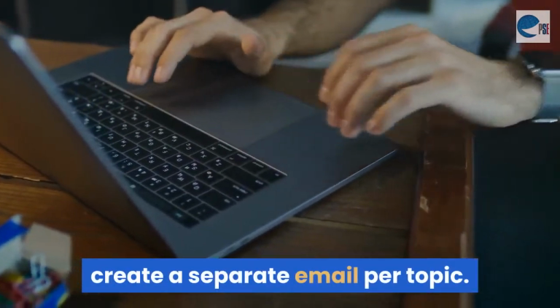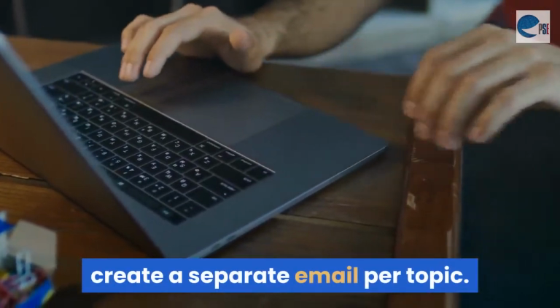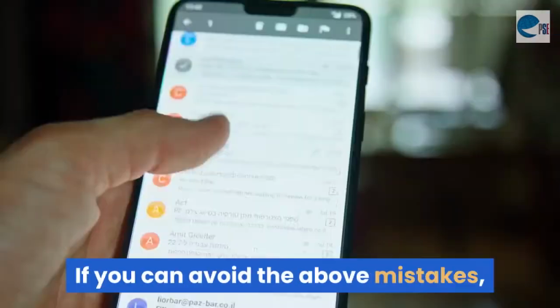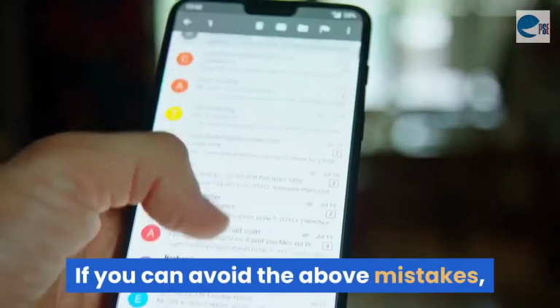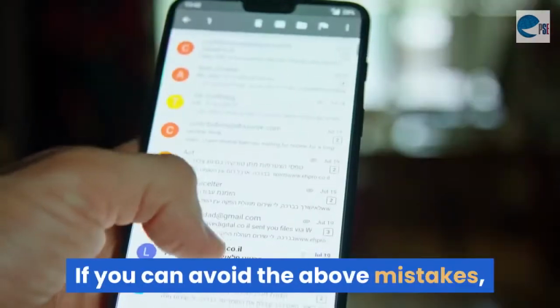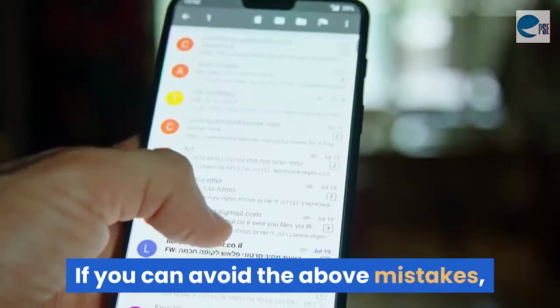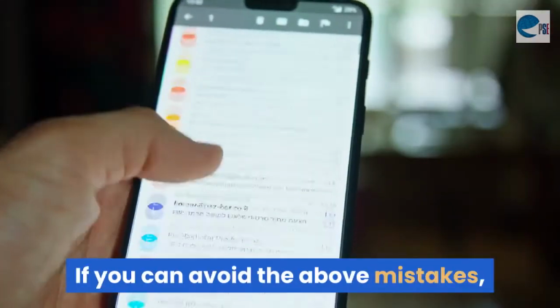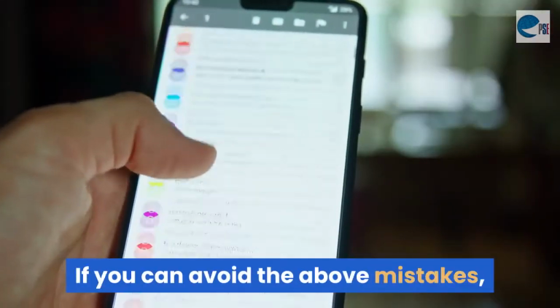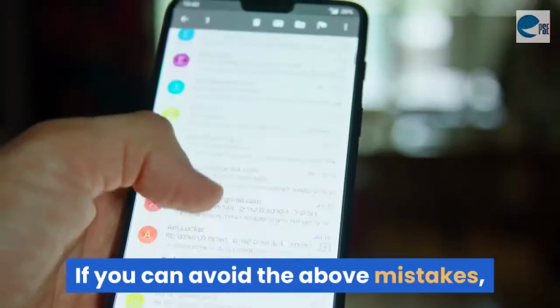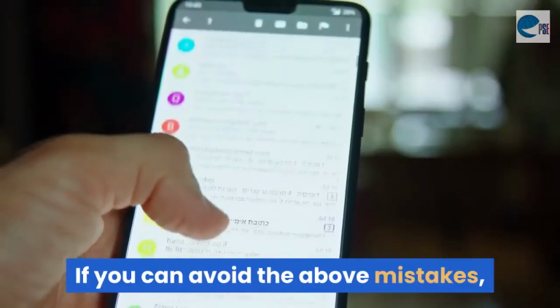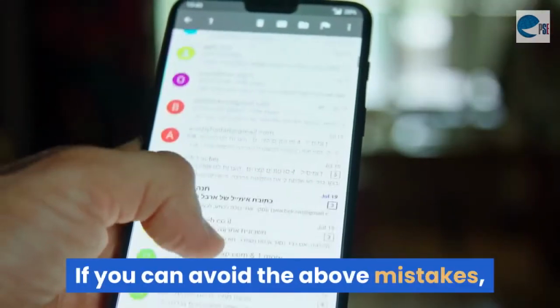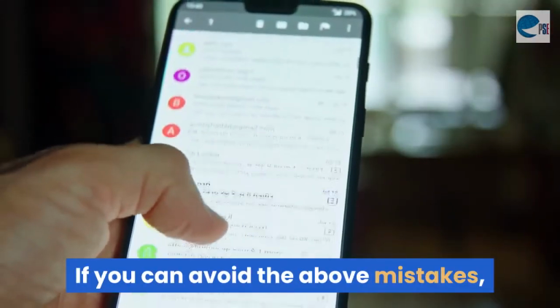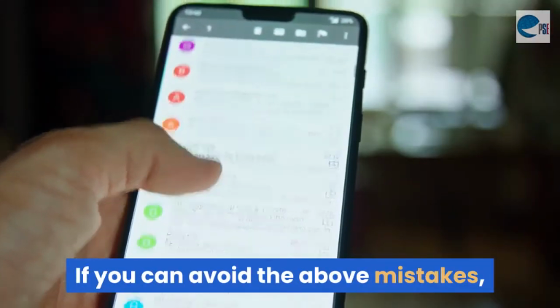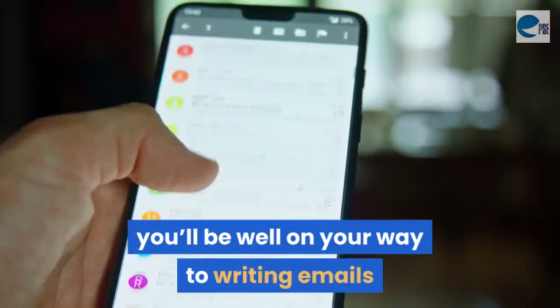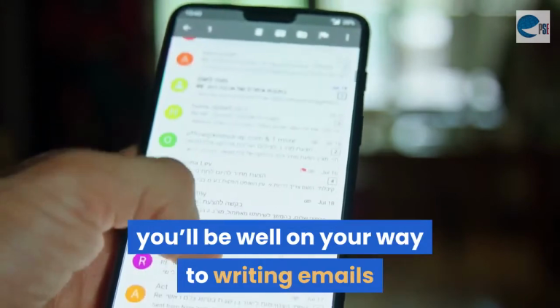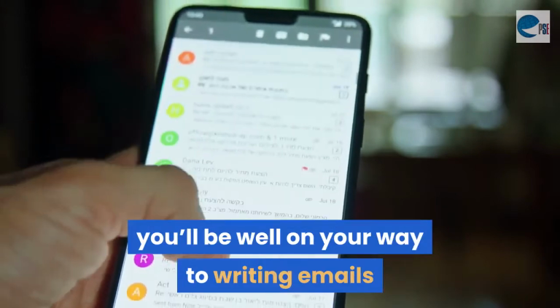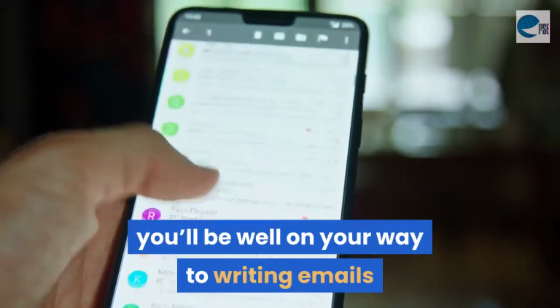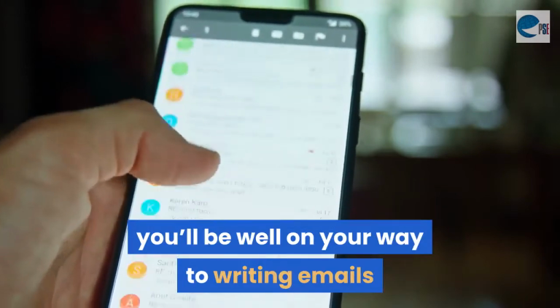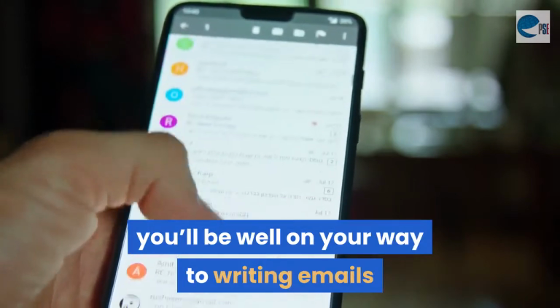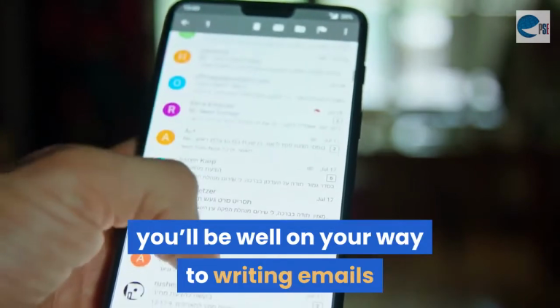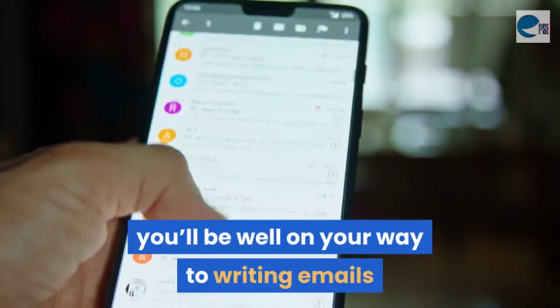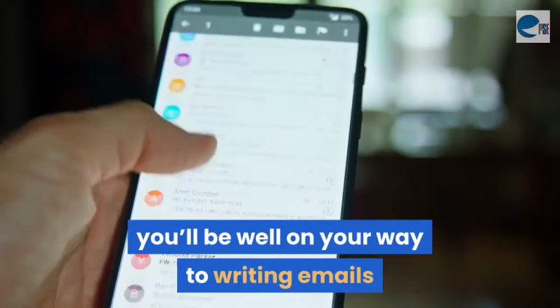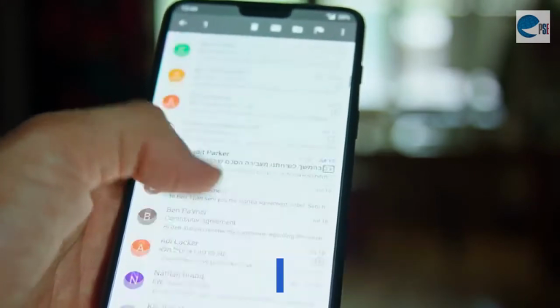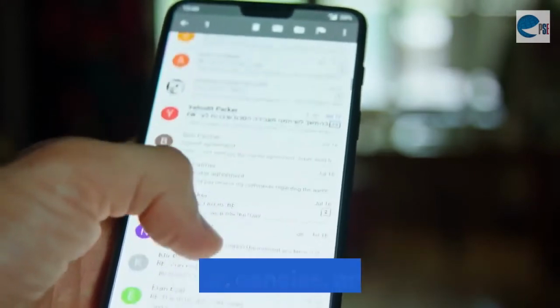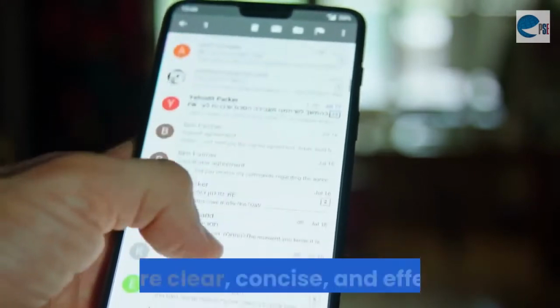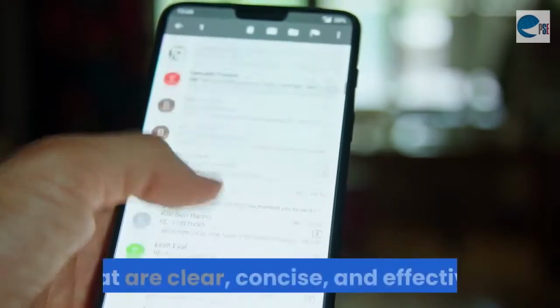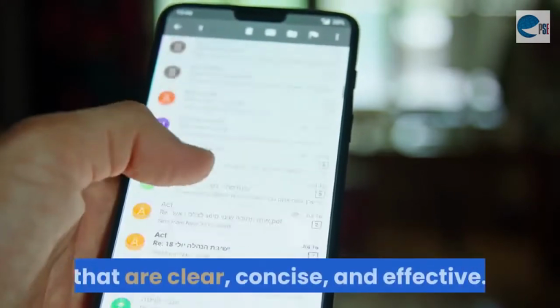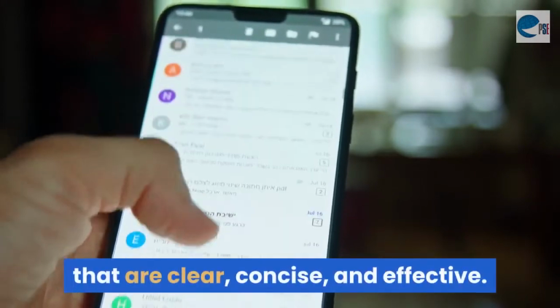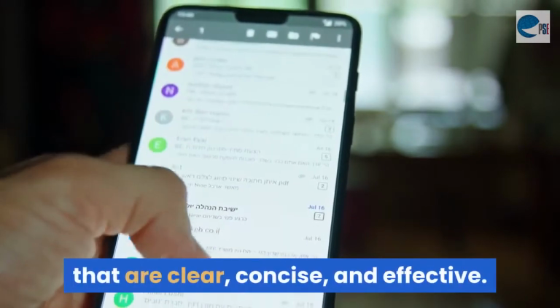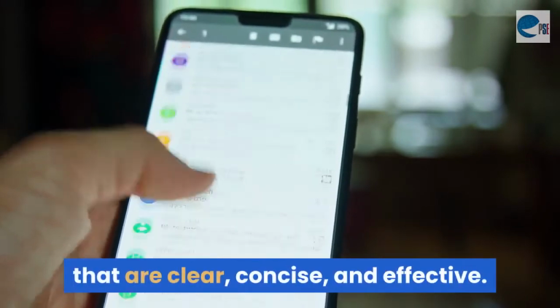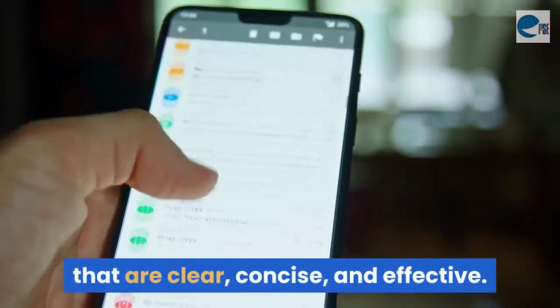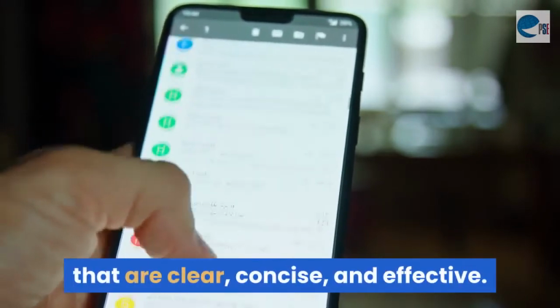If you can avoid the above mistakes, you'll be well on your way to writing emails that are clear, concise, and effective. The people you're writing to will thank you.